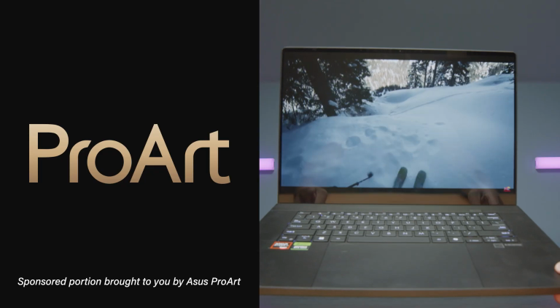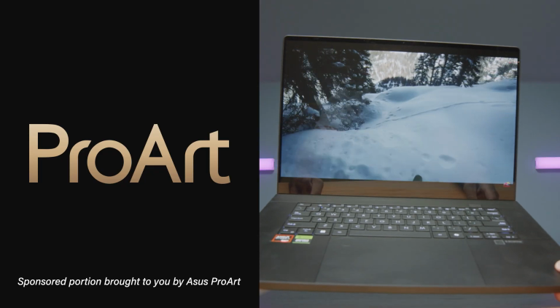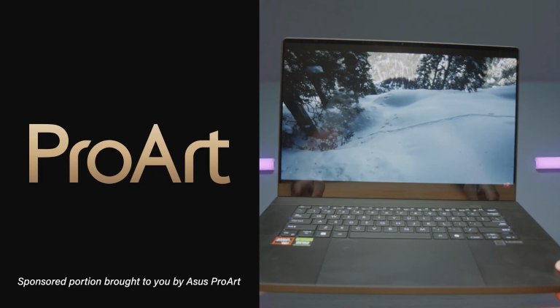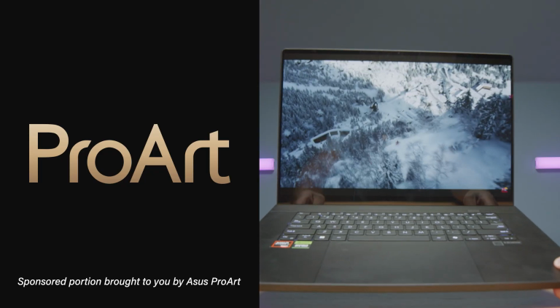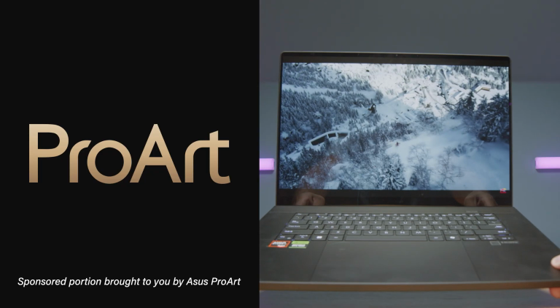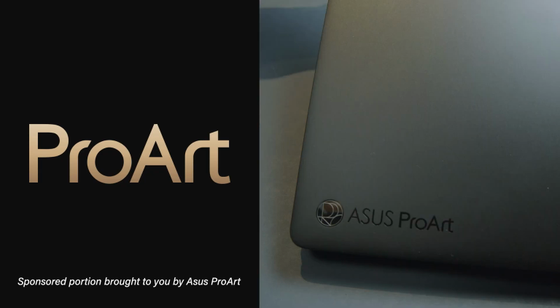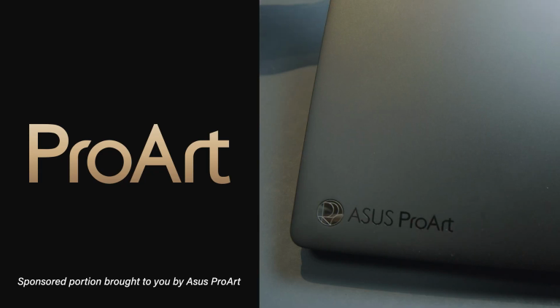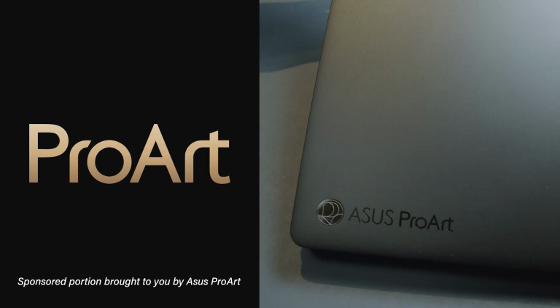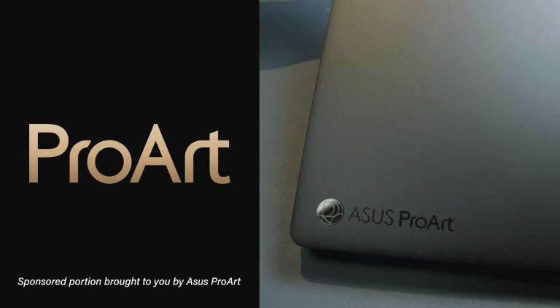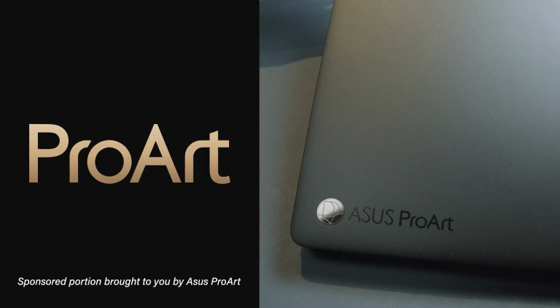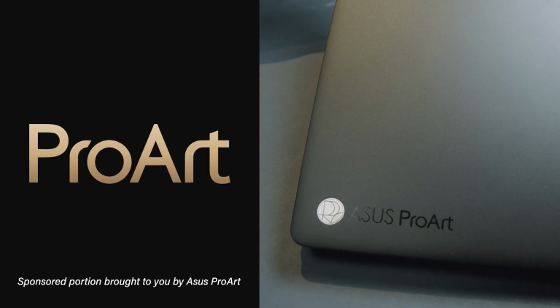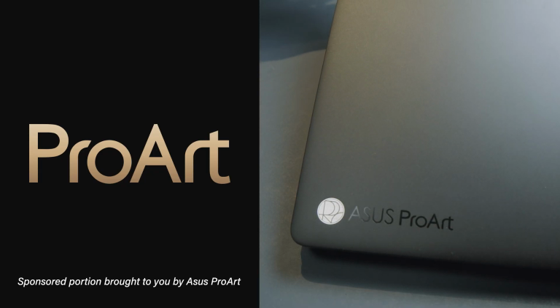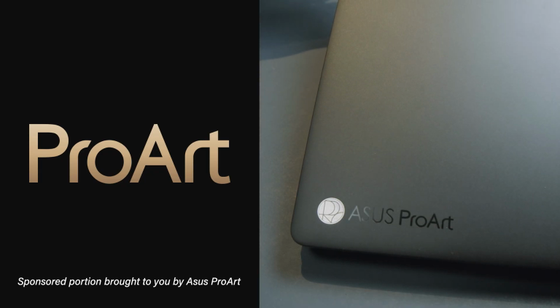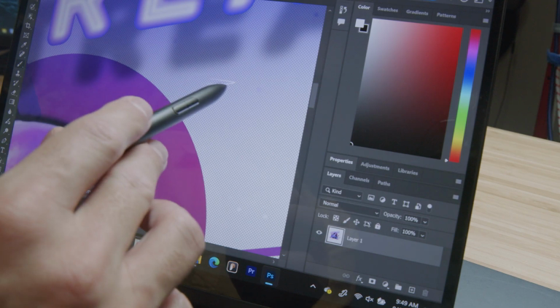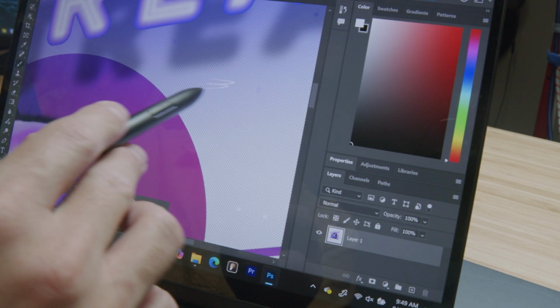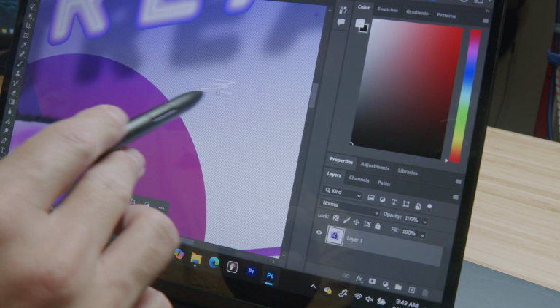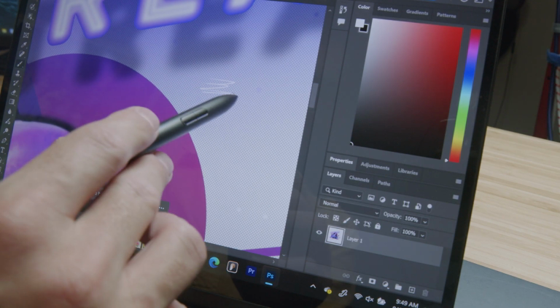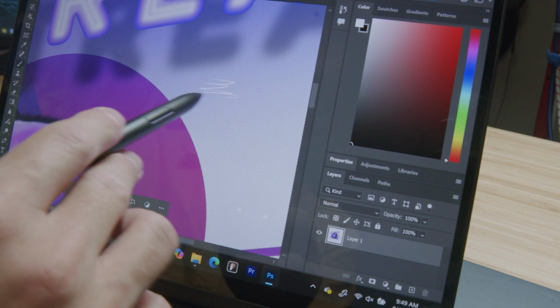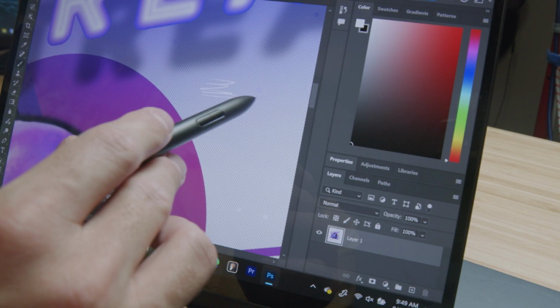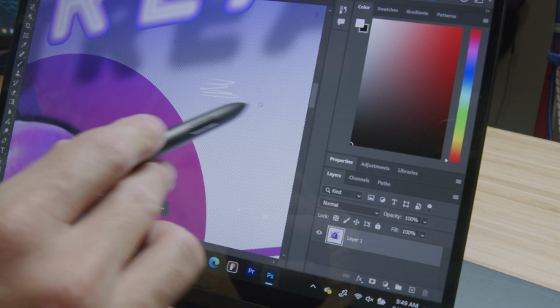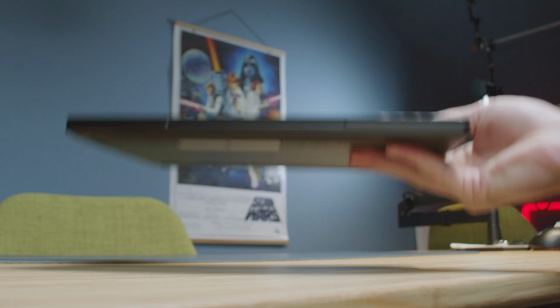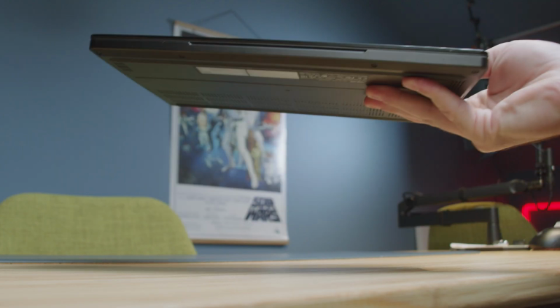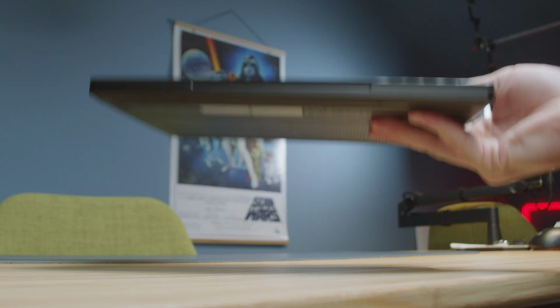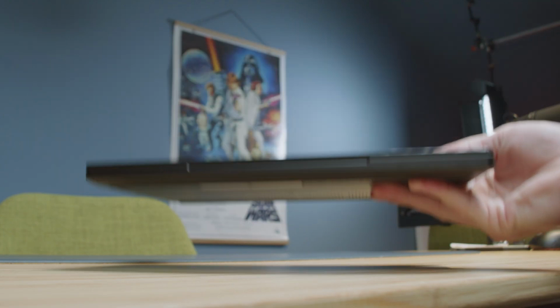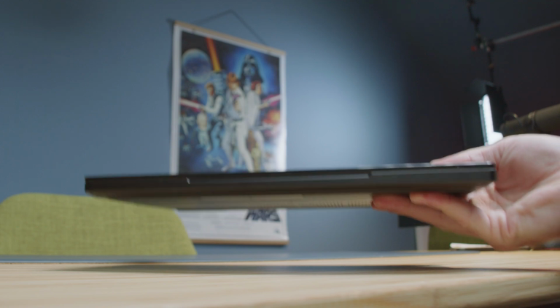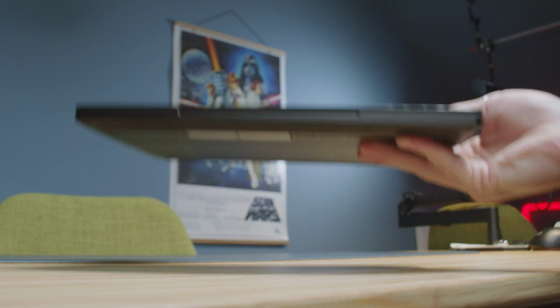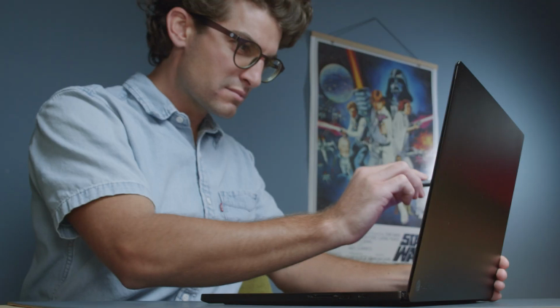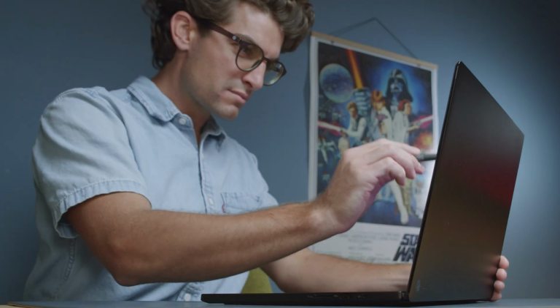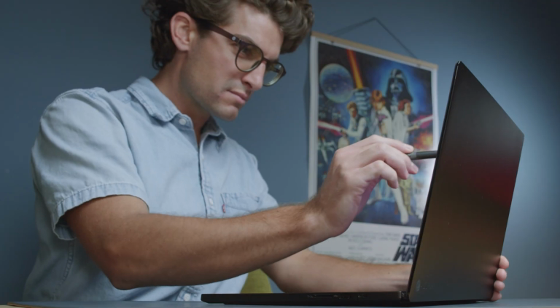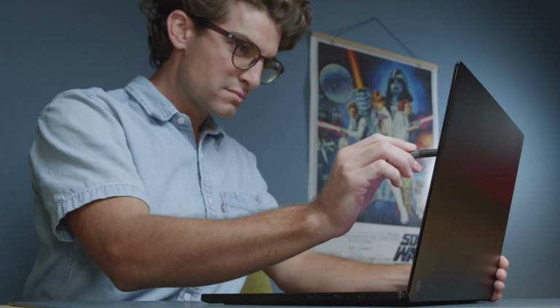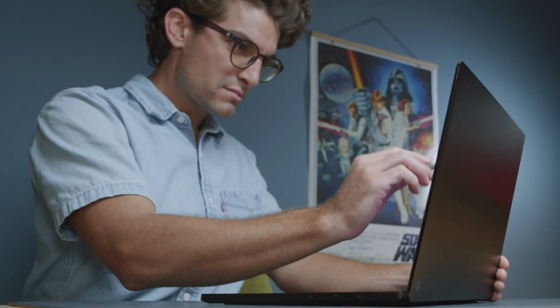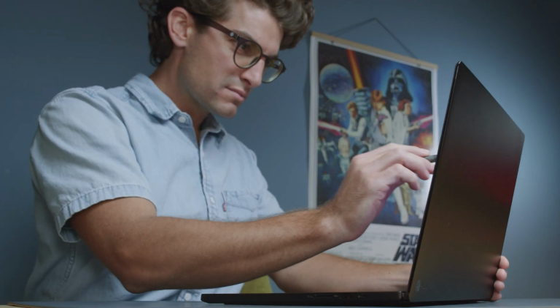This video is brought to you by Asus ProArt laptops. The laptop is built from the ground up for creators. More information to come later in the video.